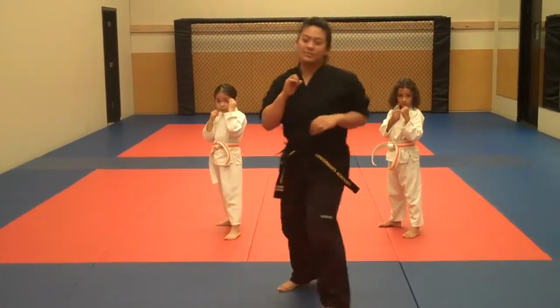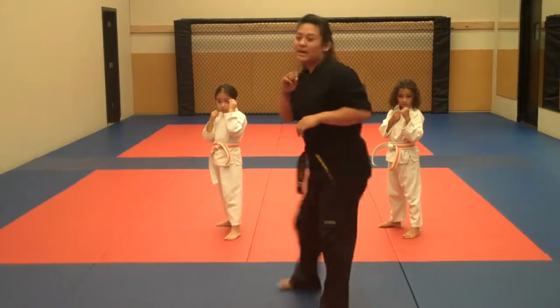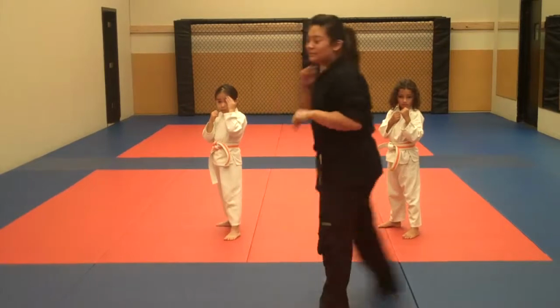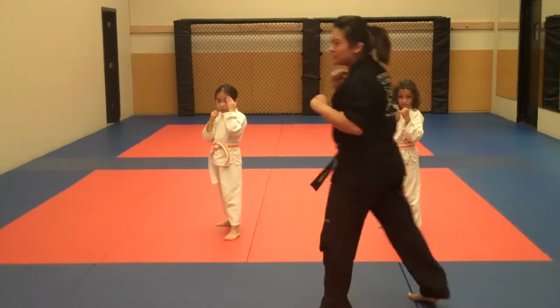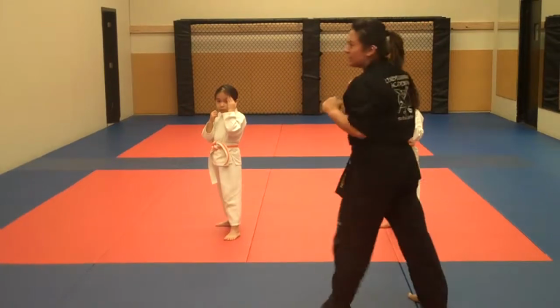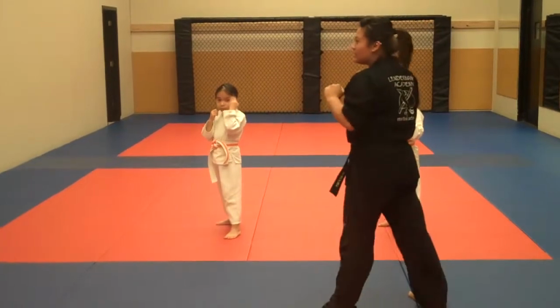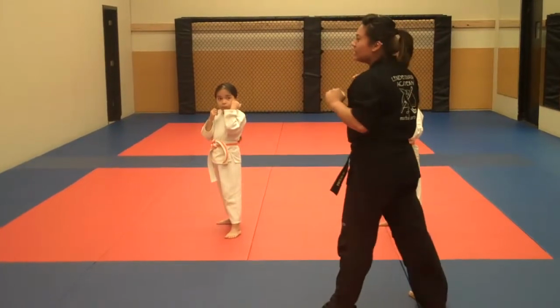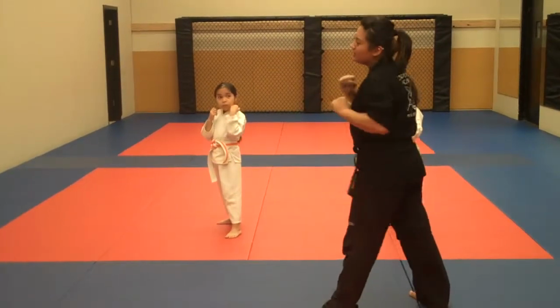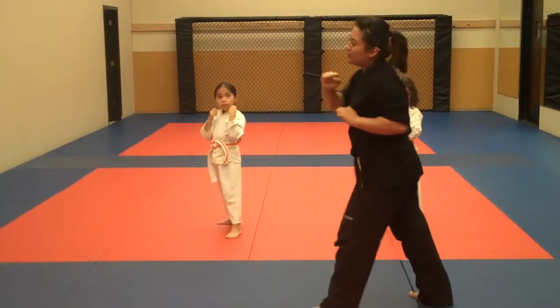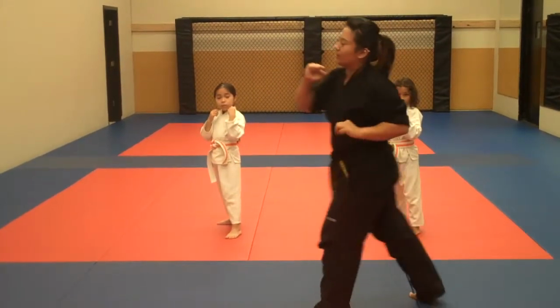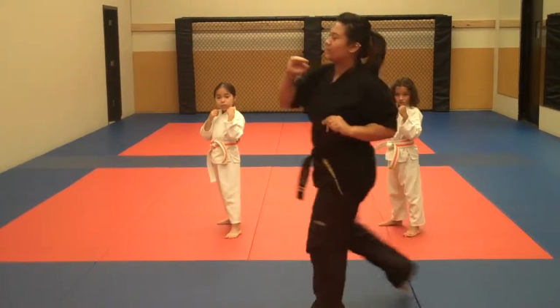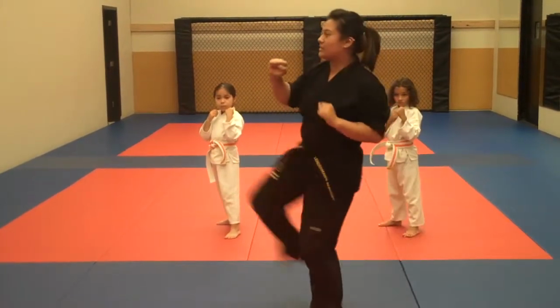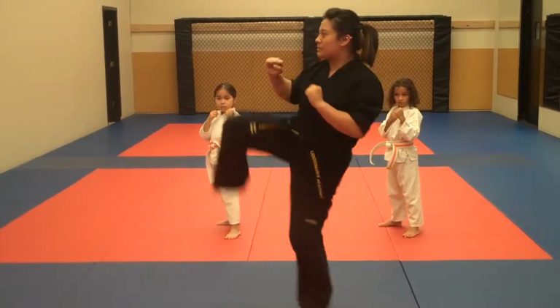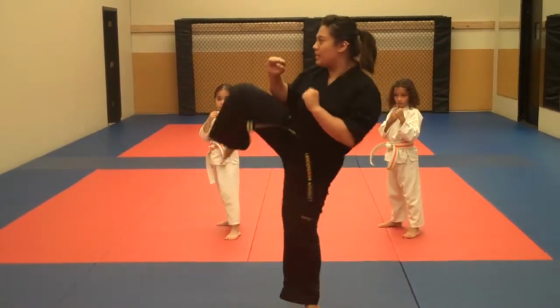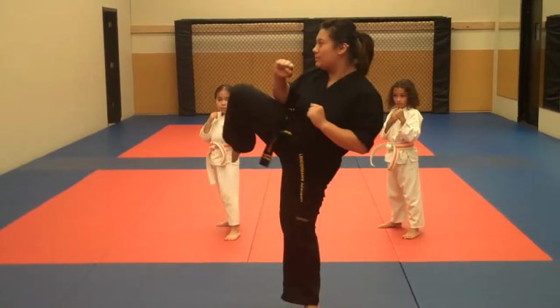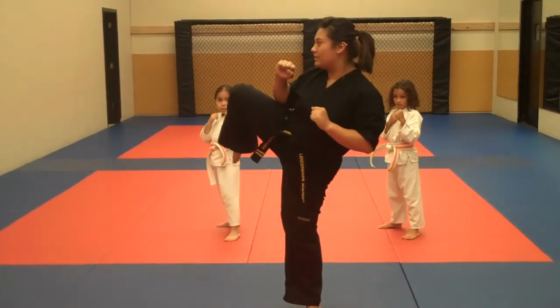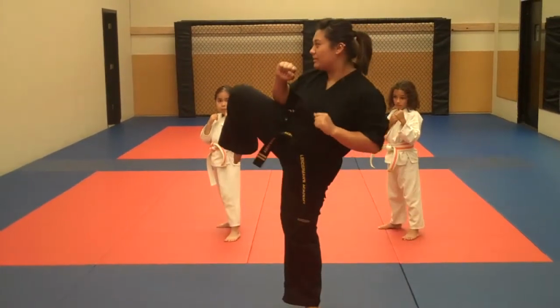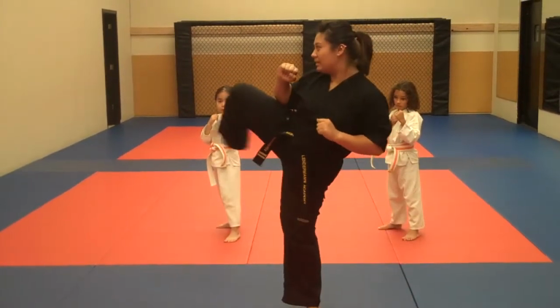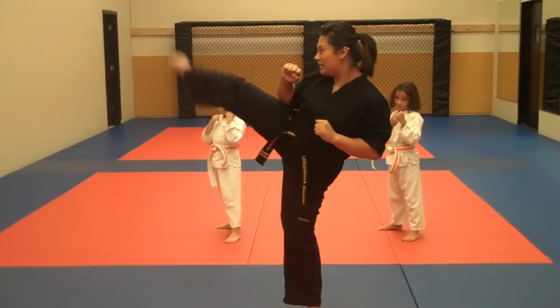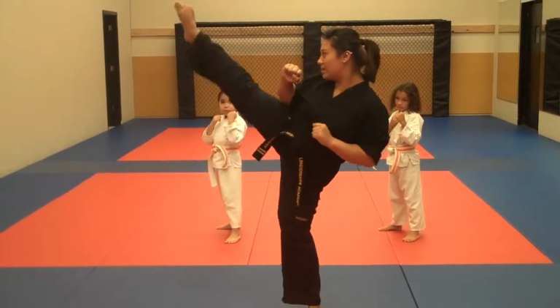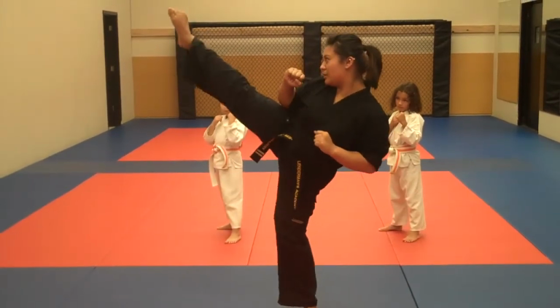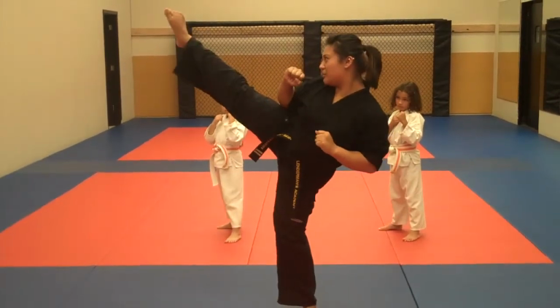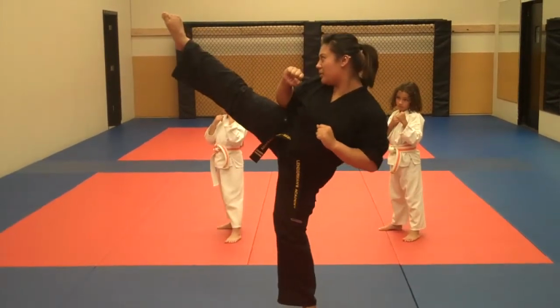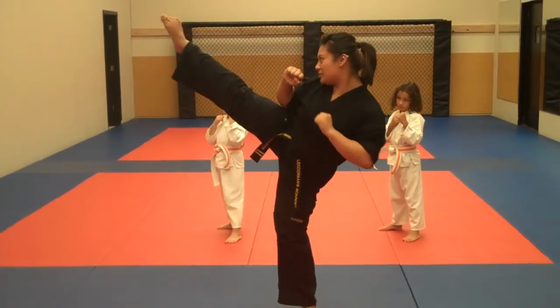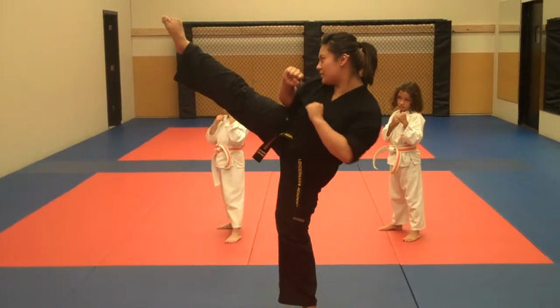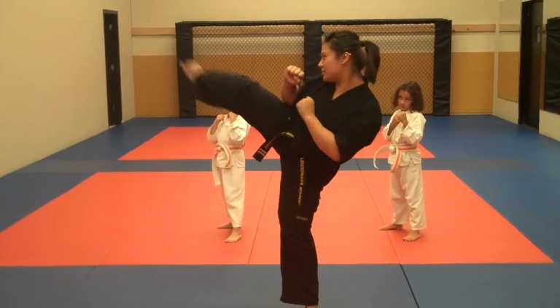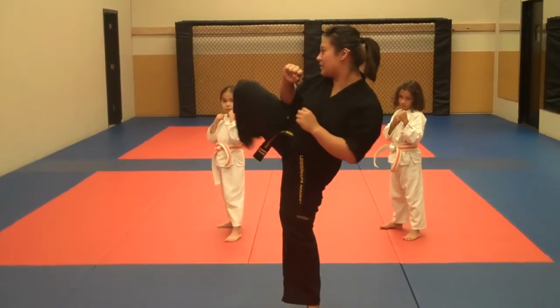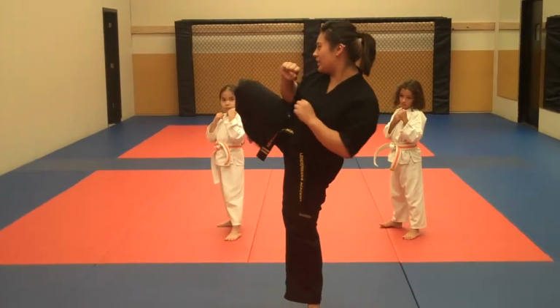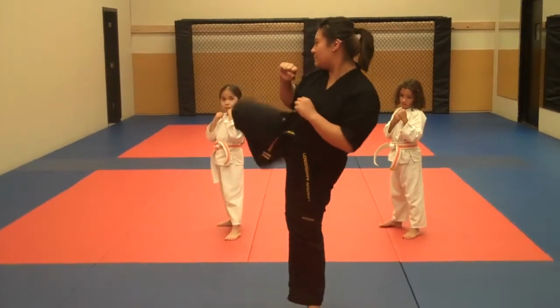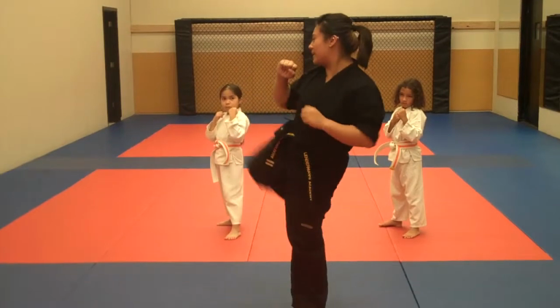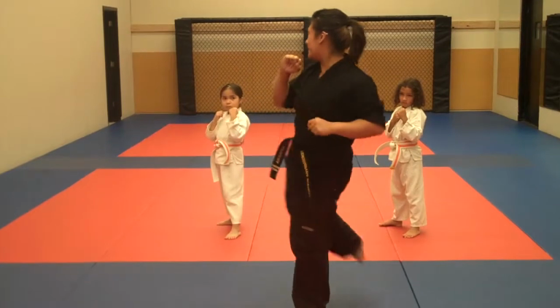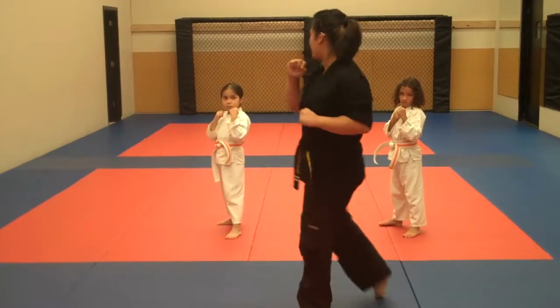One more time — it's going to come here, you're going to chamber up, you're going to point your toes when you kick out, and back down.